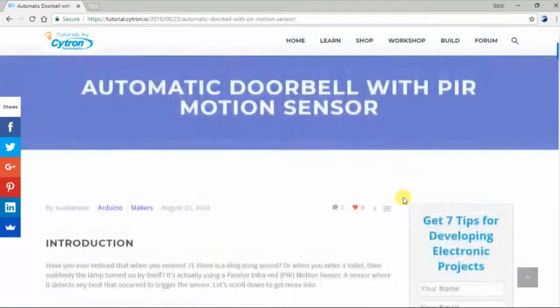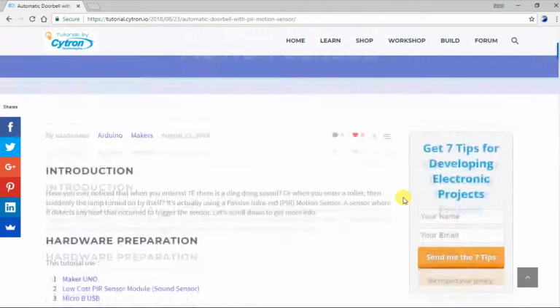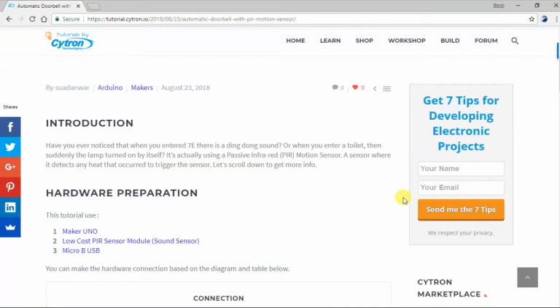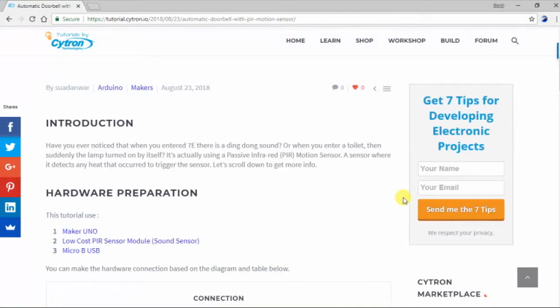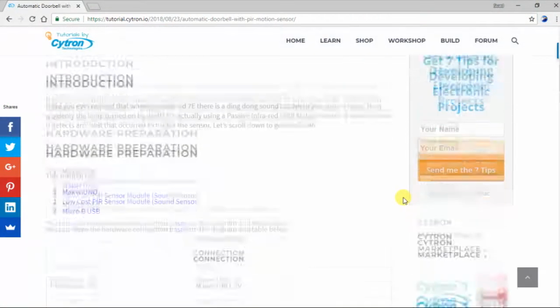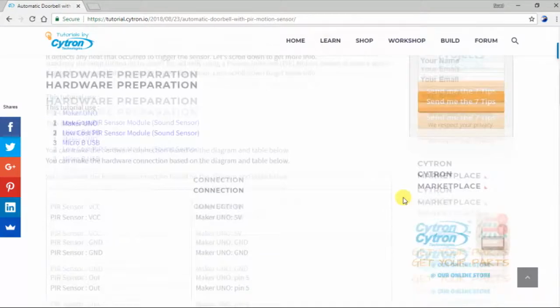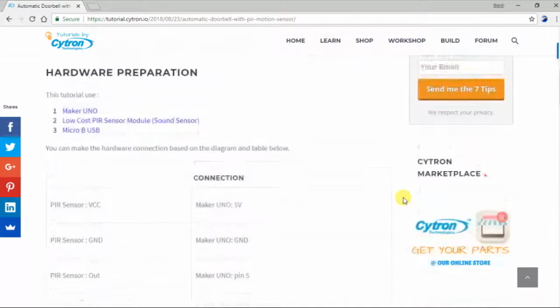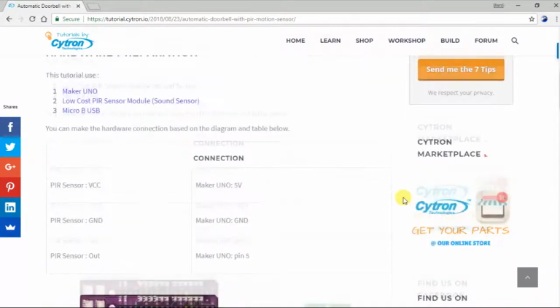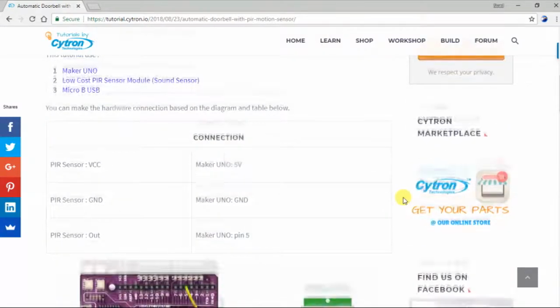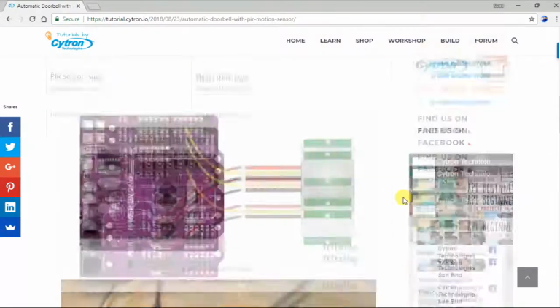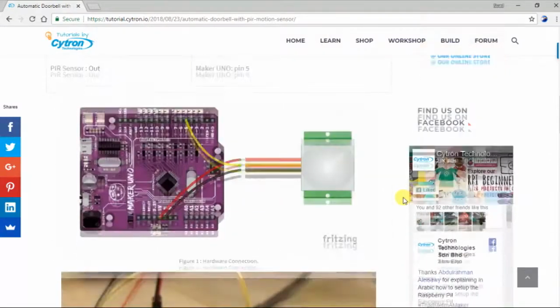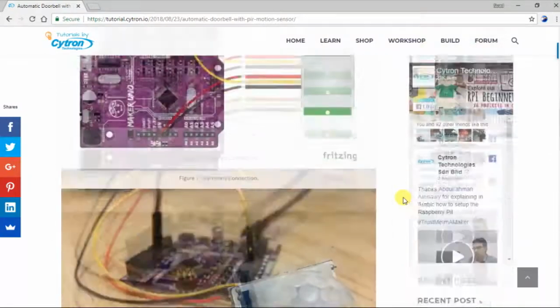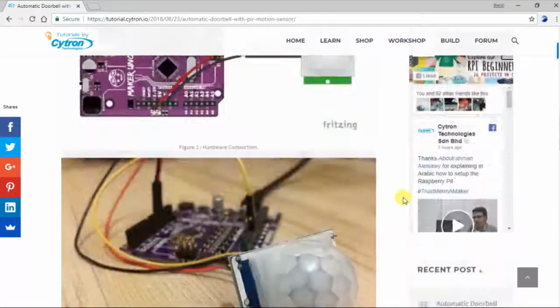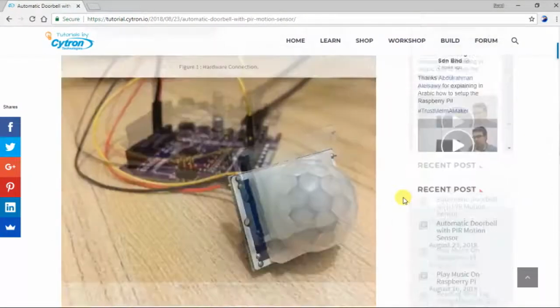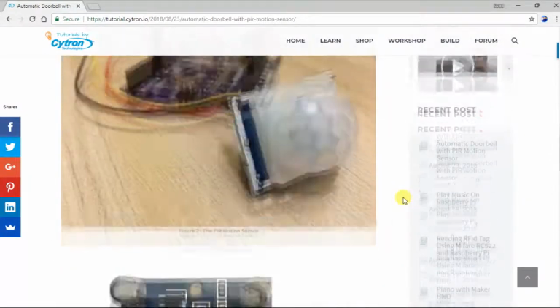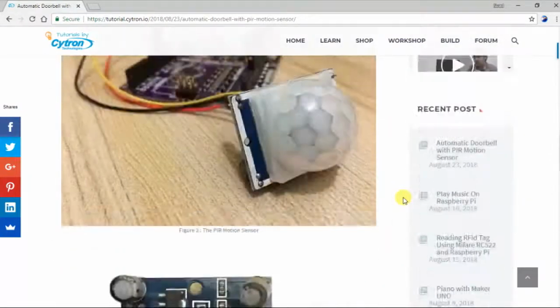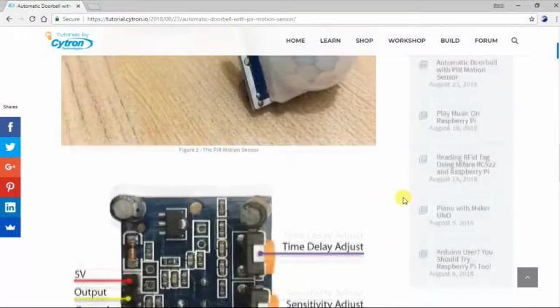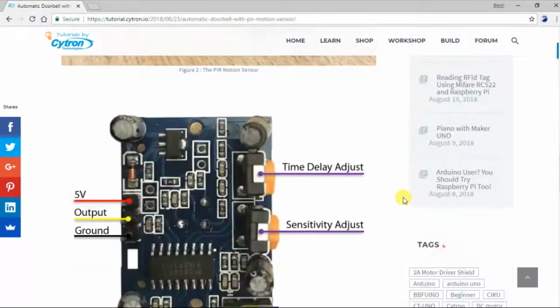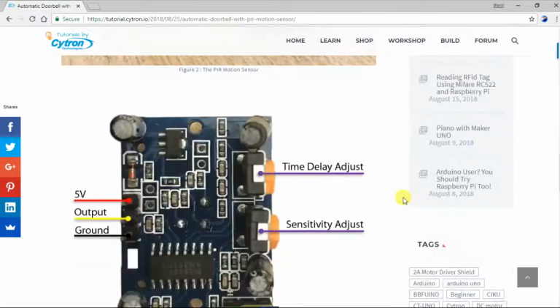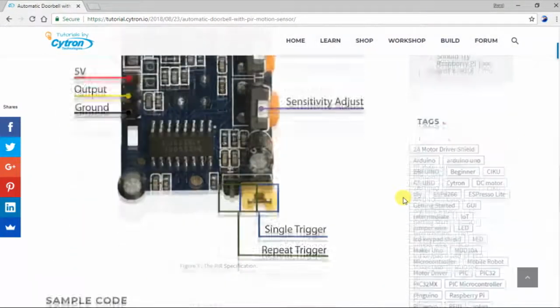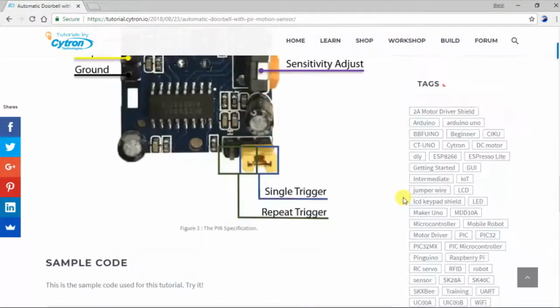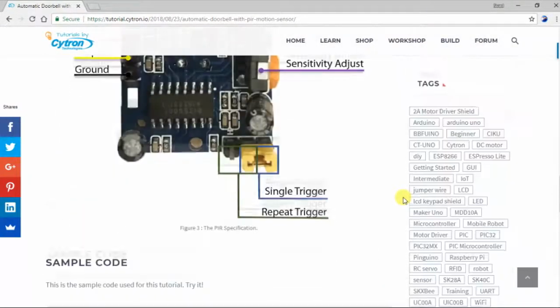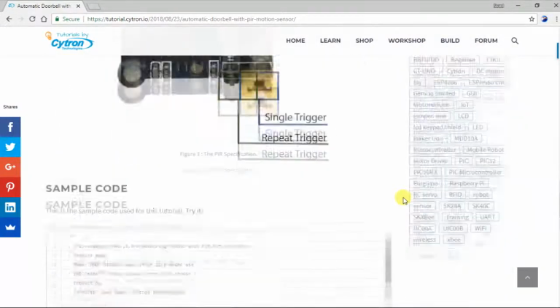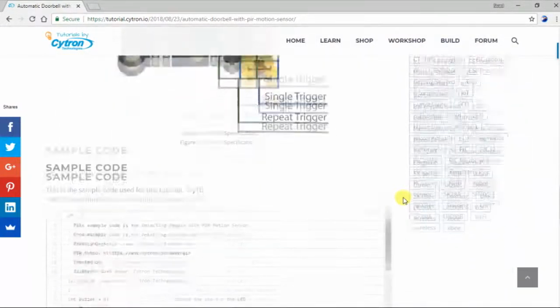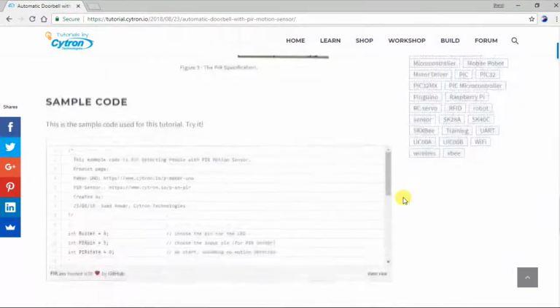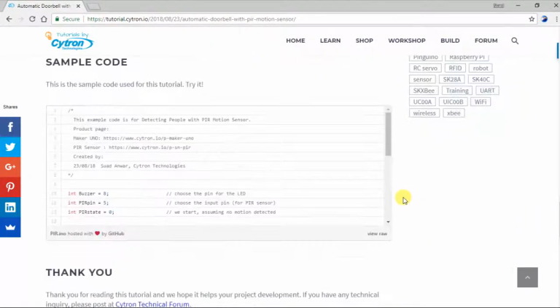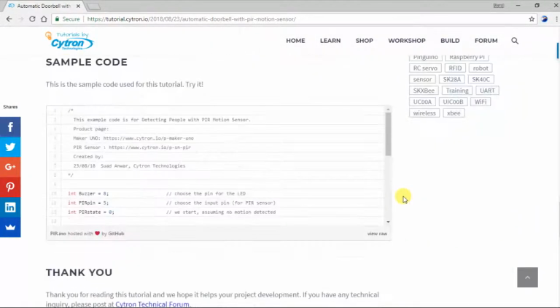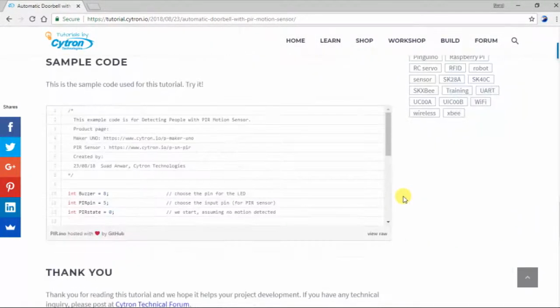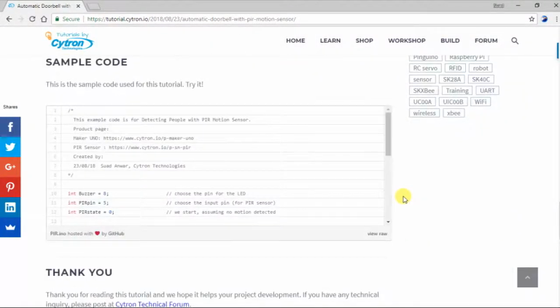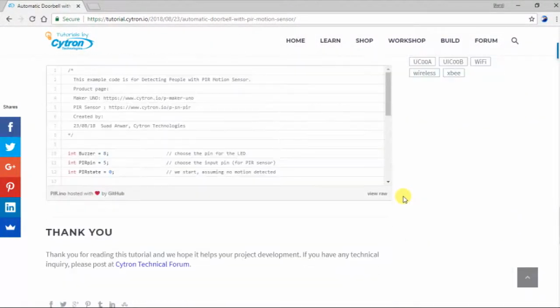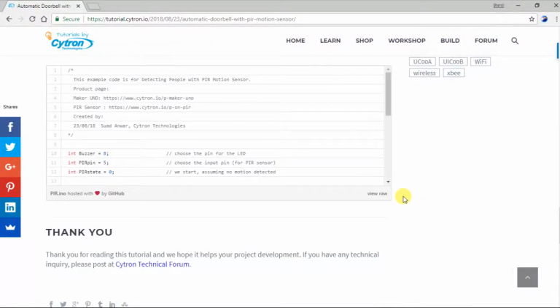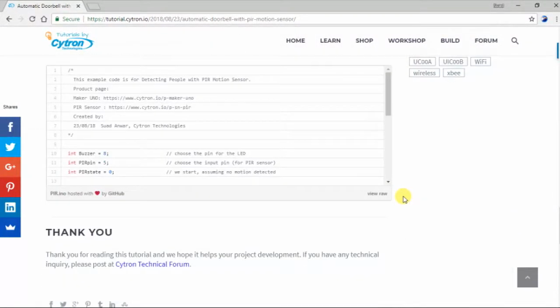Go to our tutorial page for more info. We also share the sample code there. Thank you for watching.